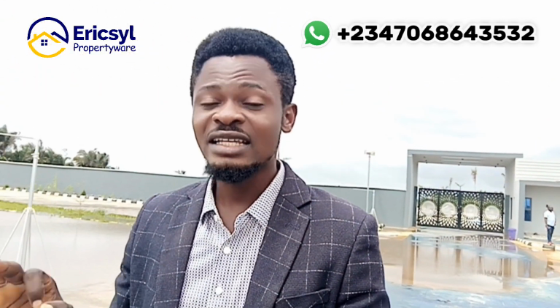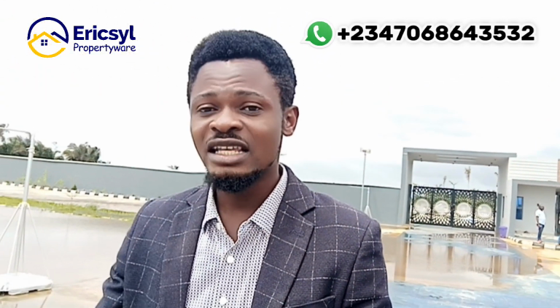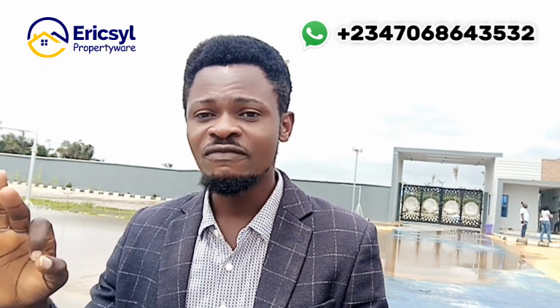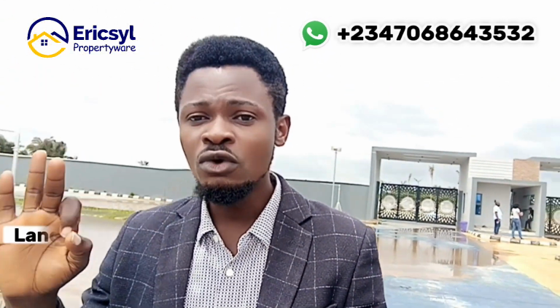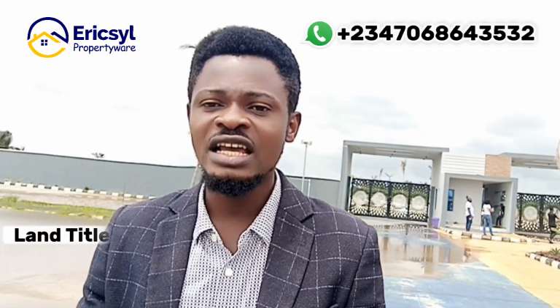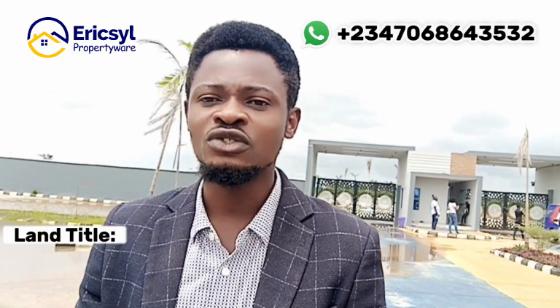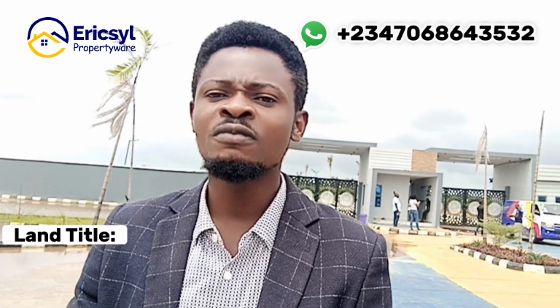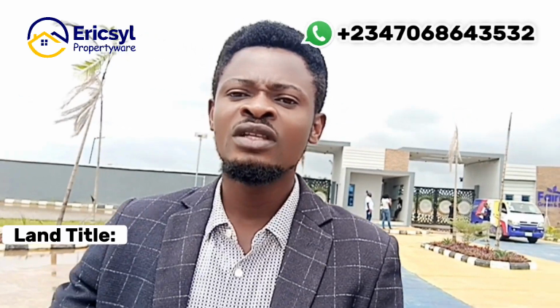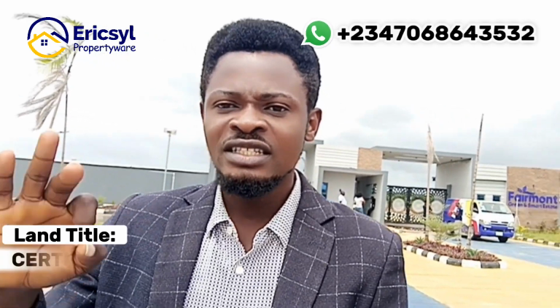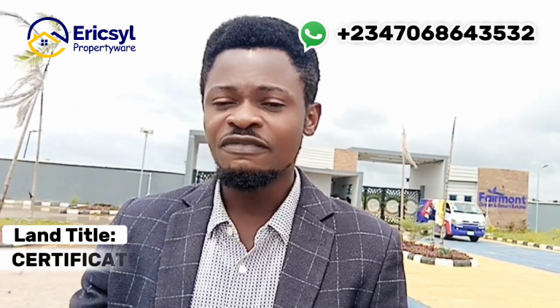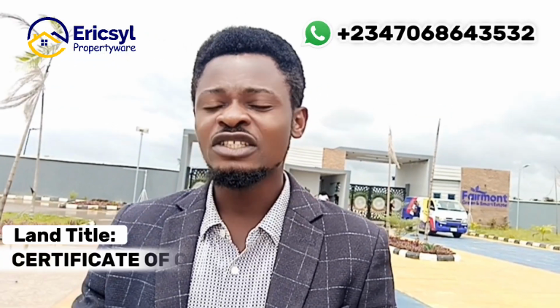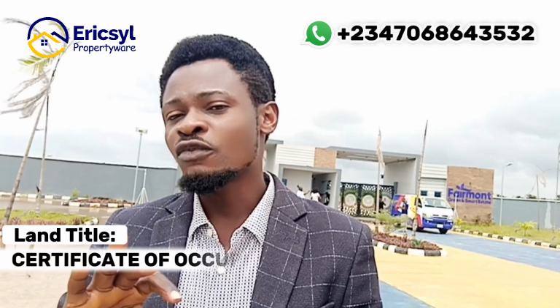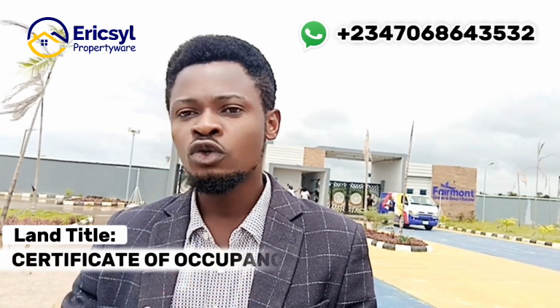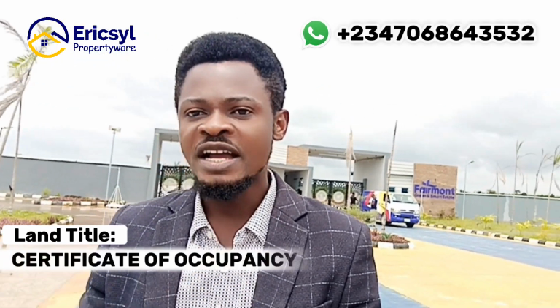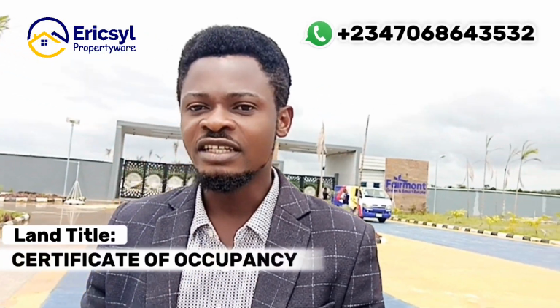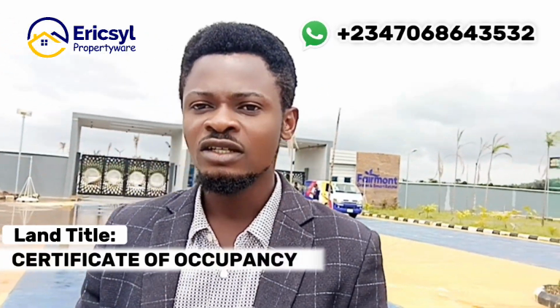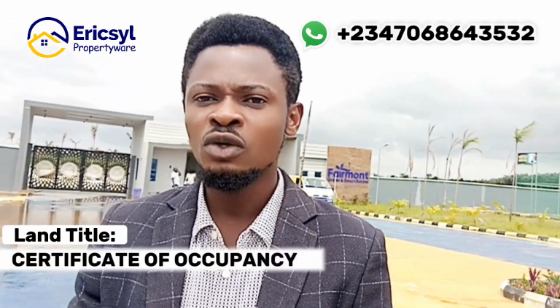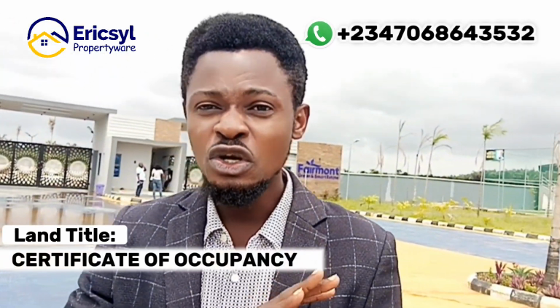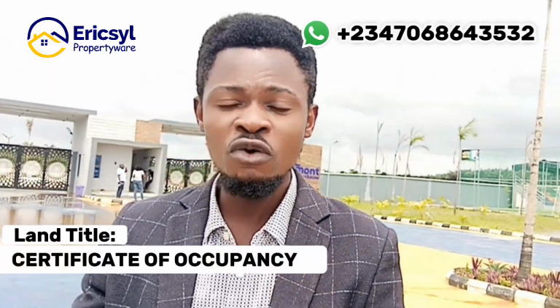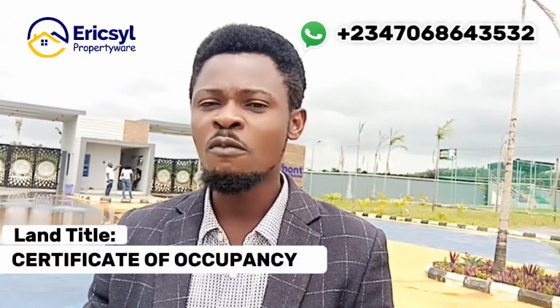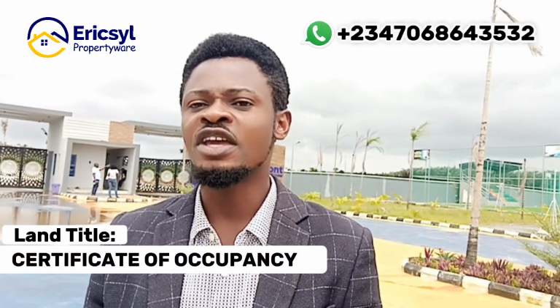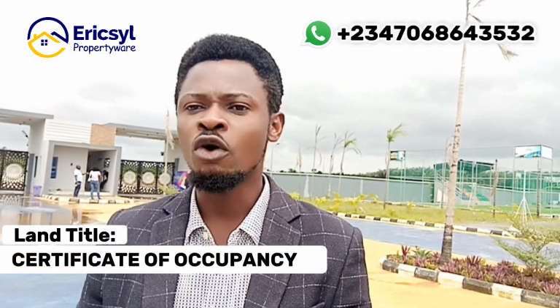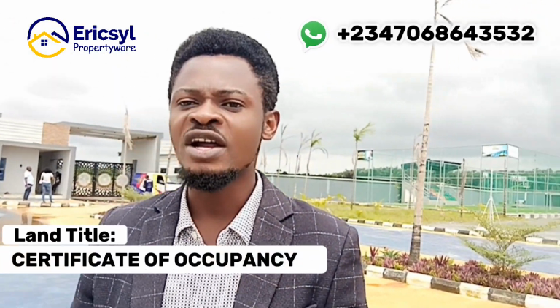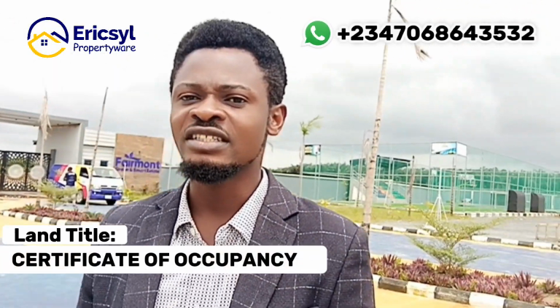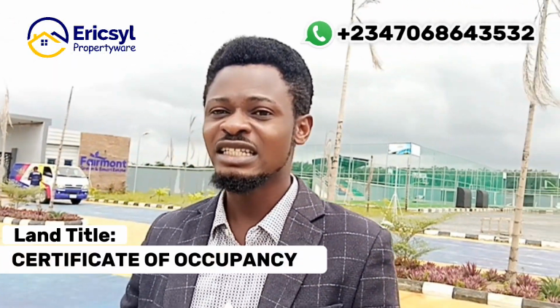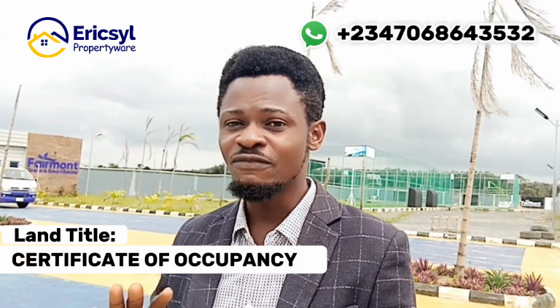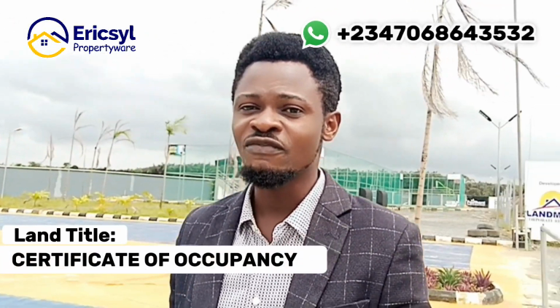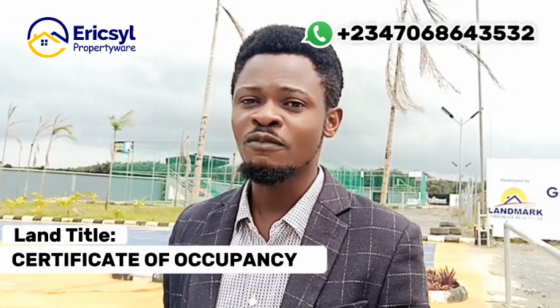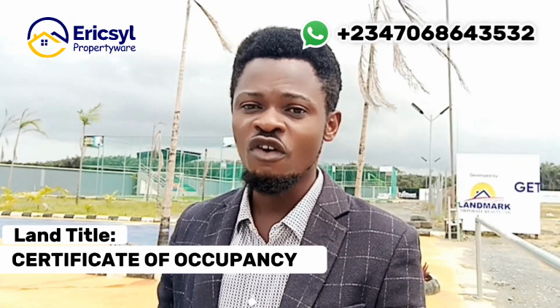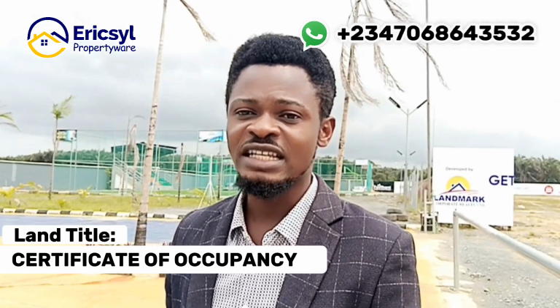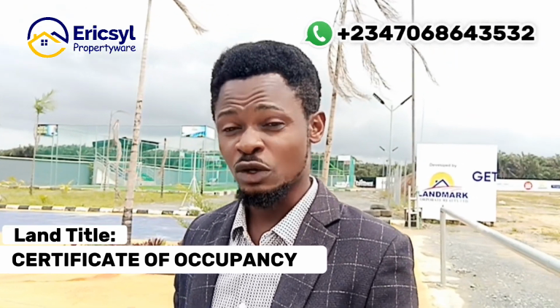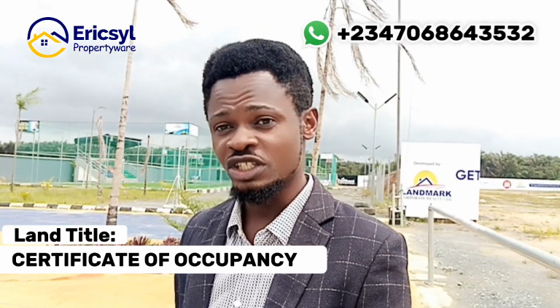It has a good title — a Certificate of Occupancy. No form of compromise is made from government acquisition.